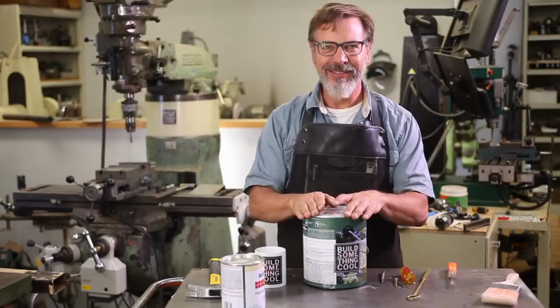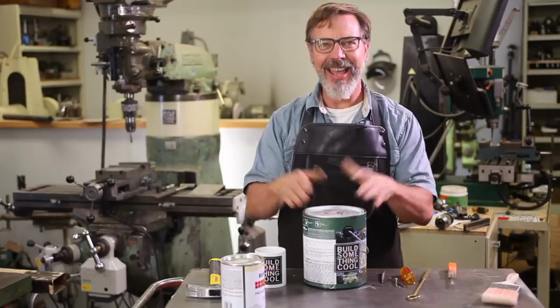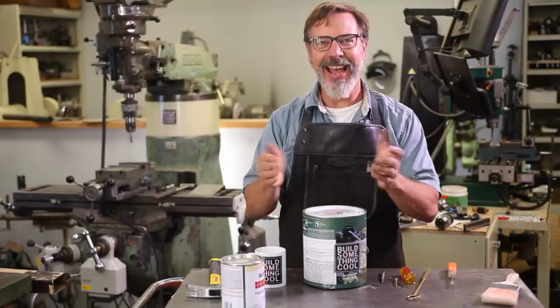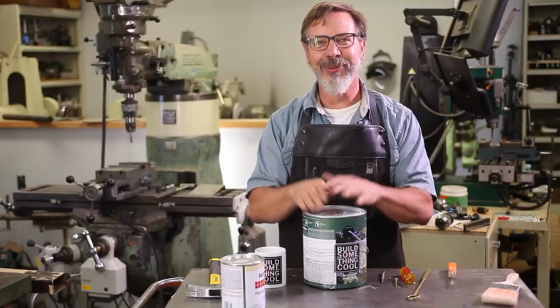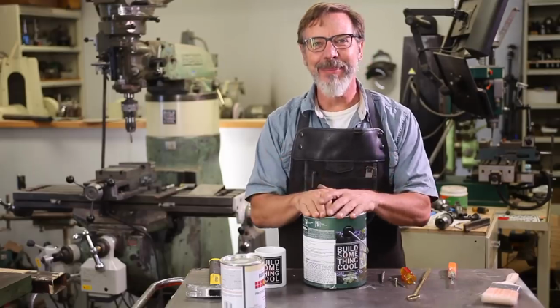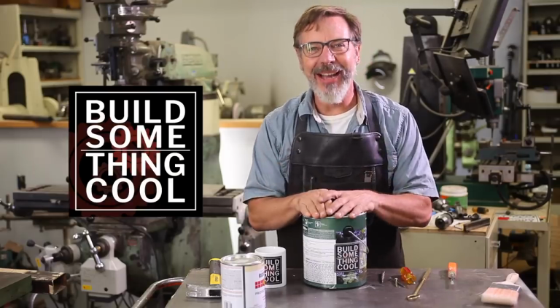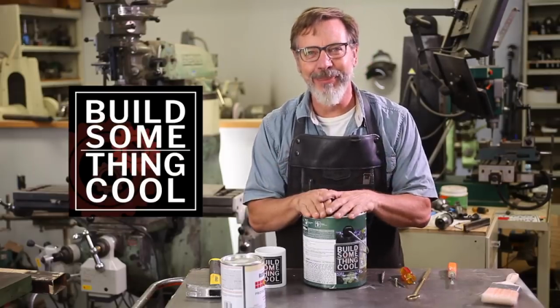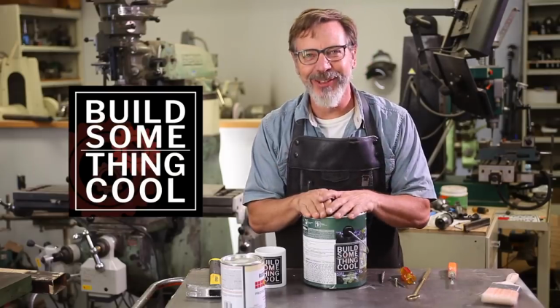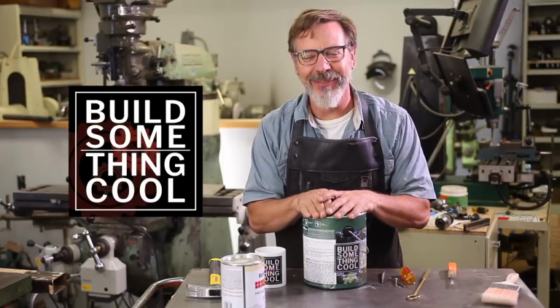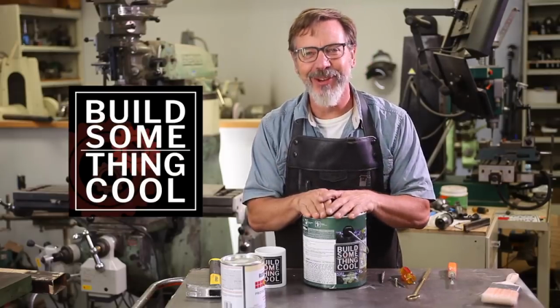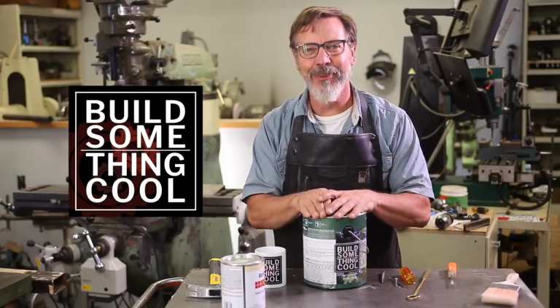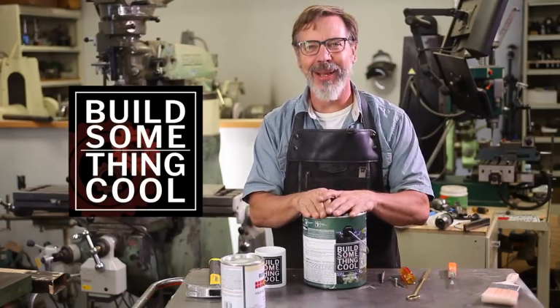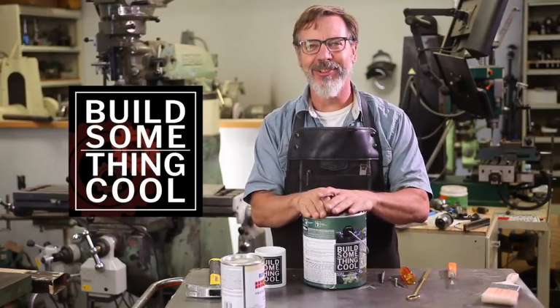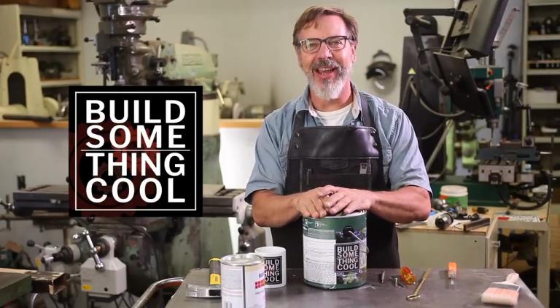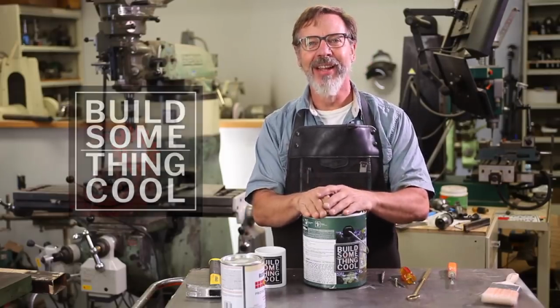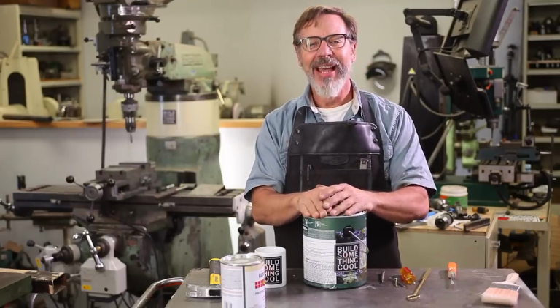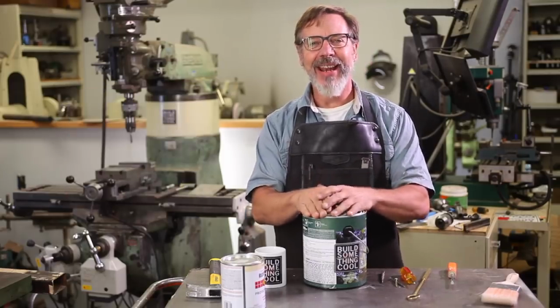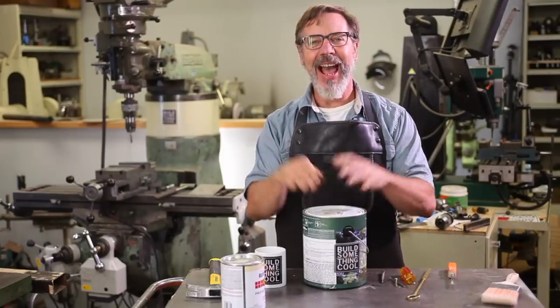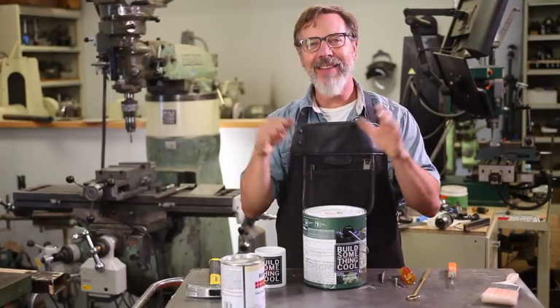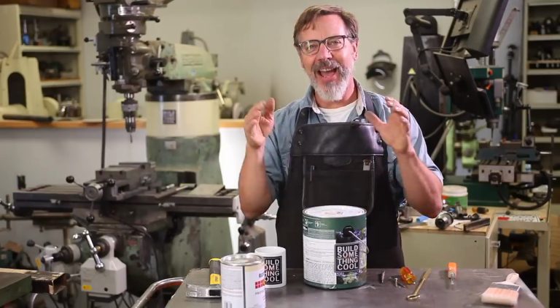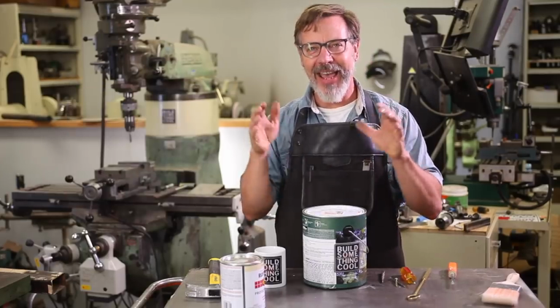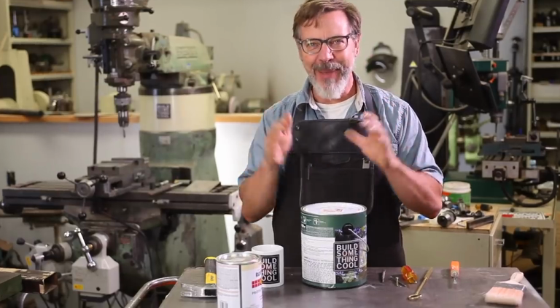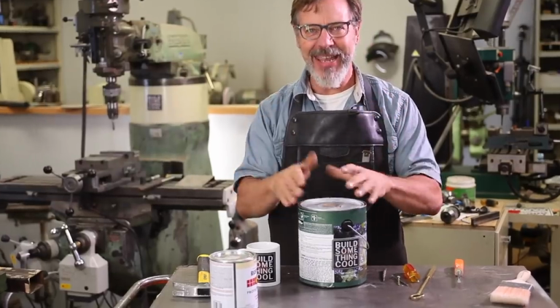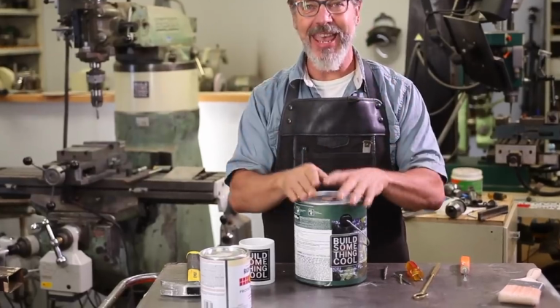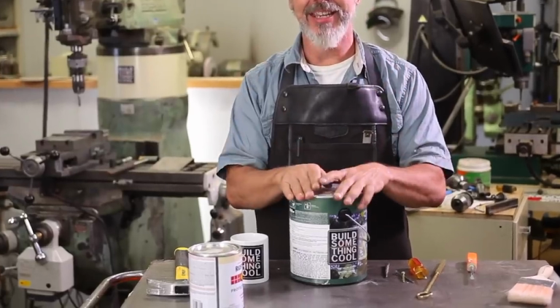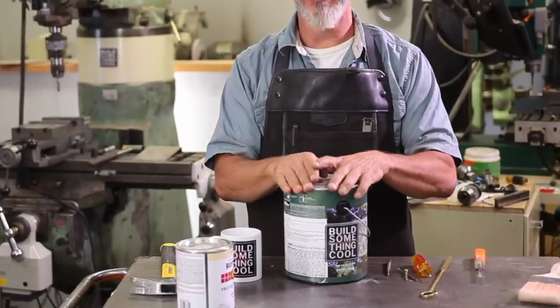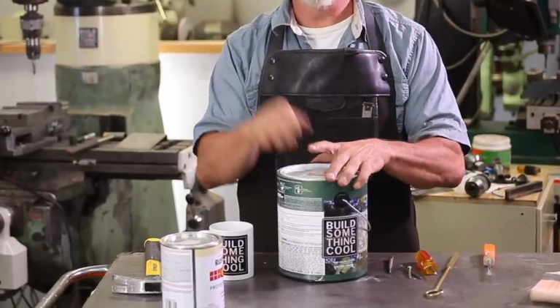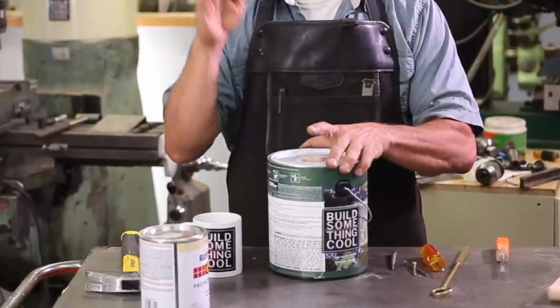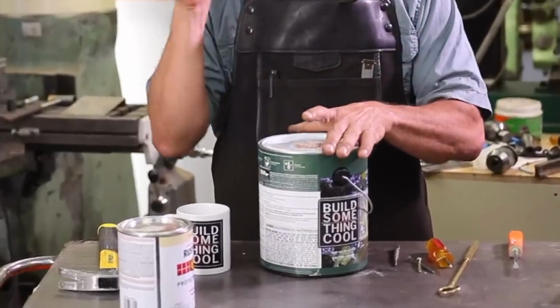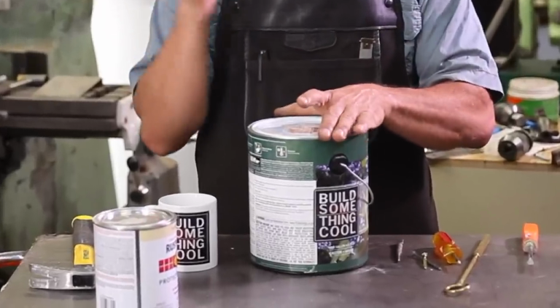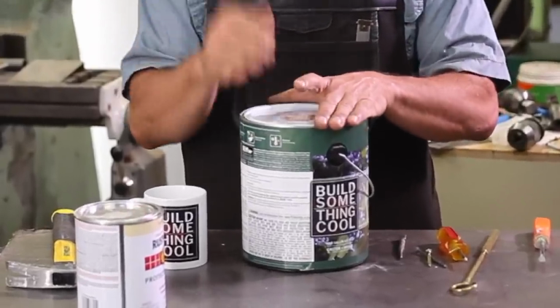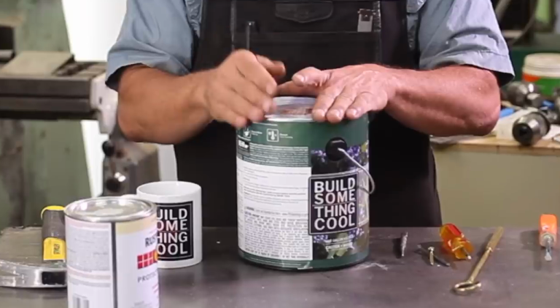Hey guys, welcome back to Build Something Cool. My name is Dale. Today I've got a paint can tip that you're going to love.